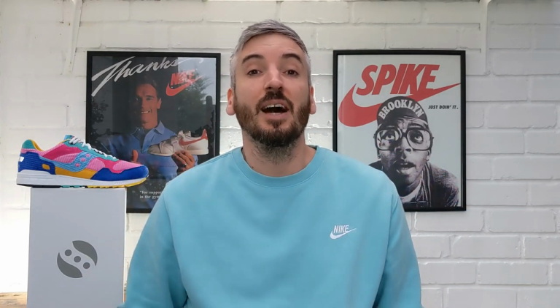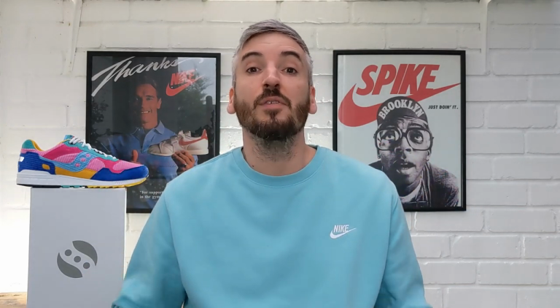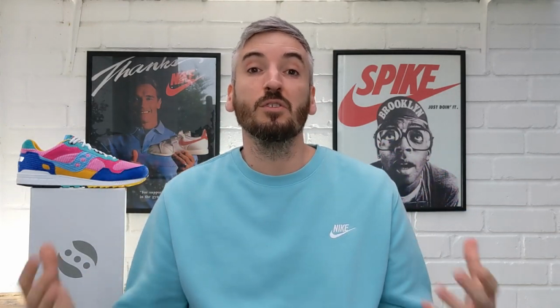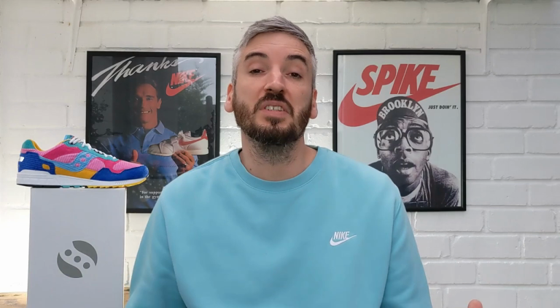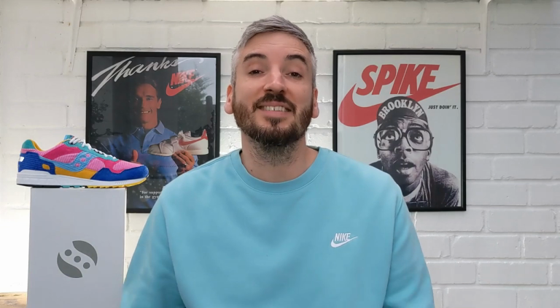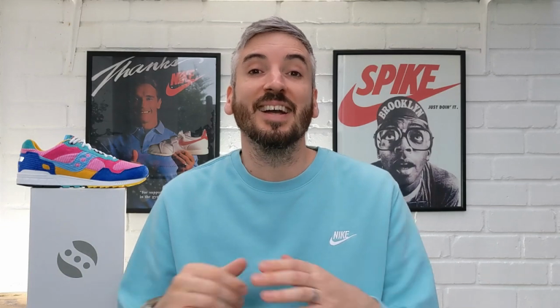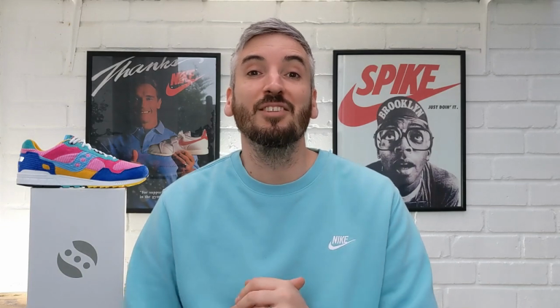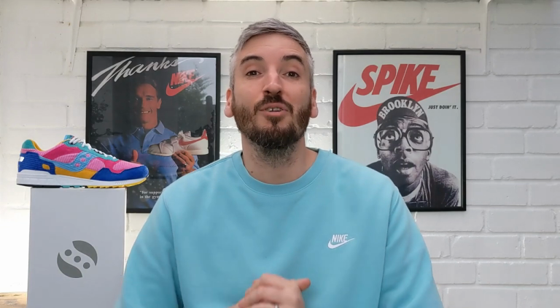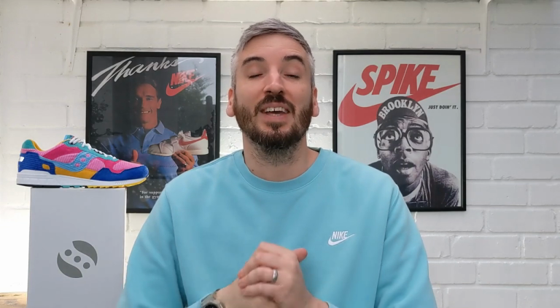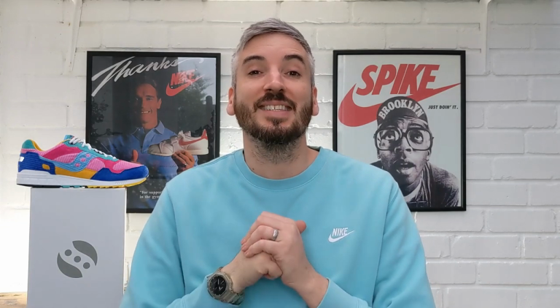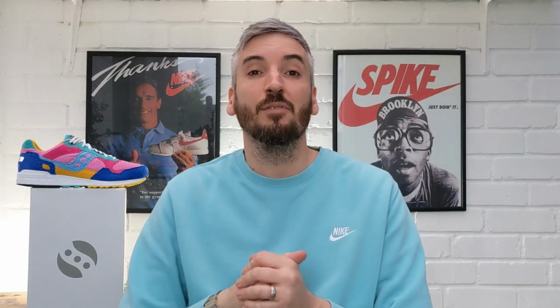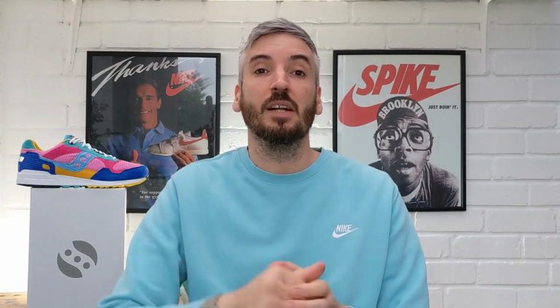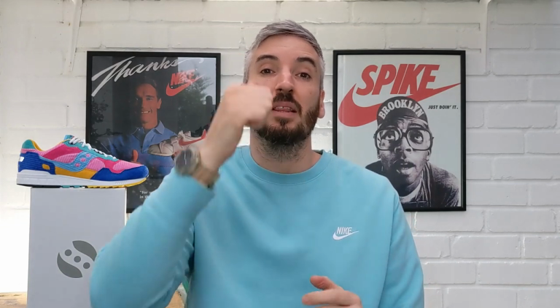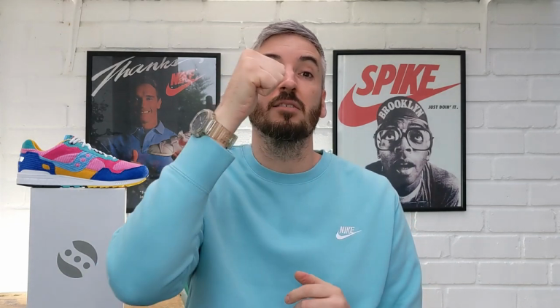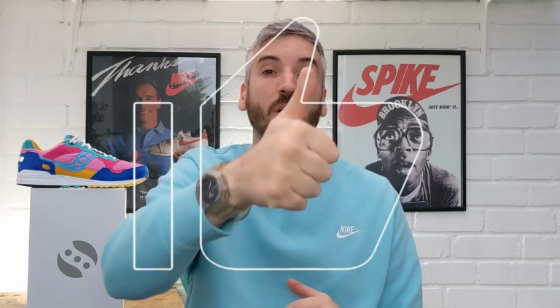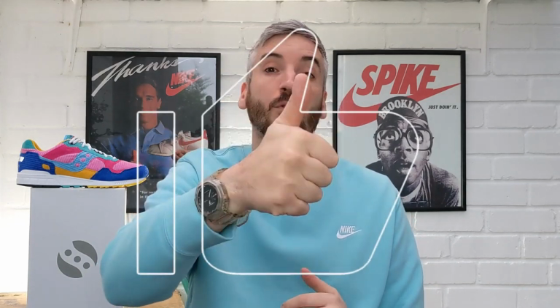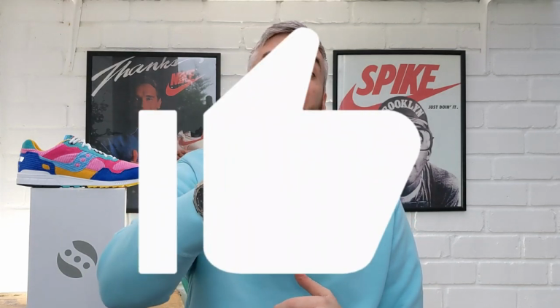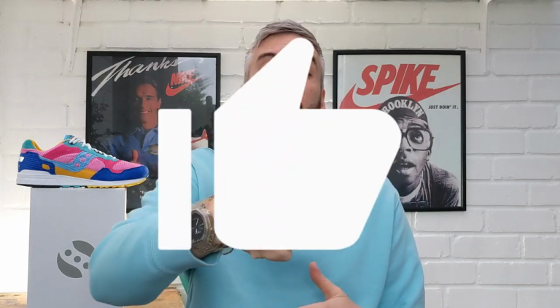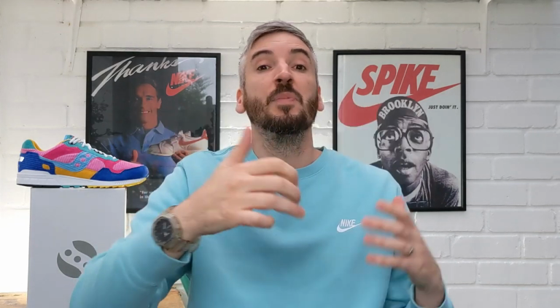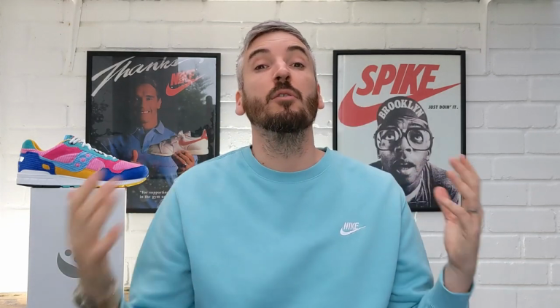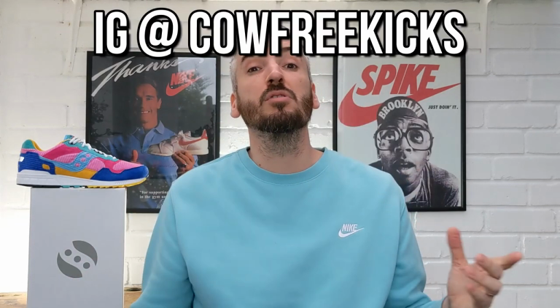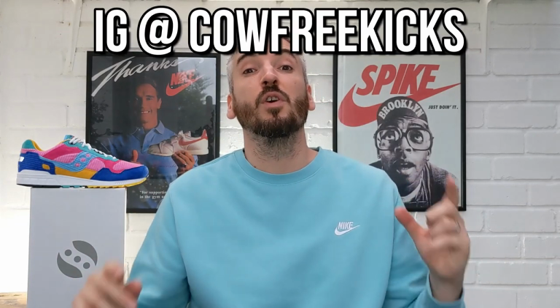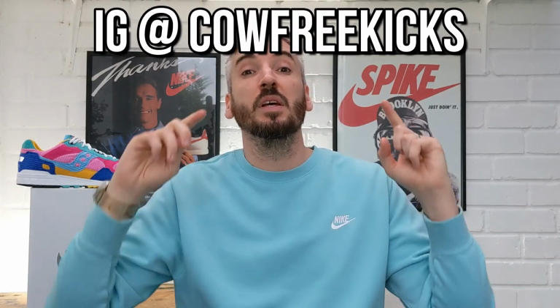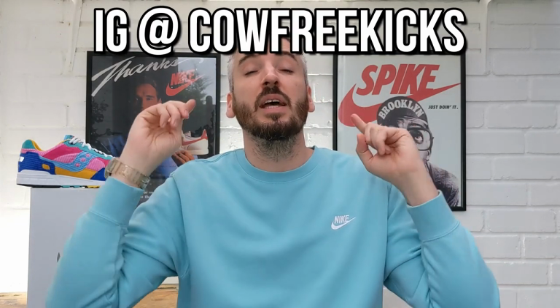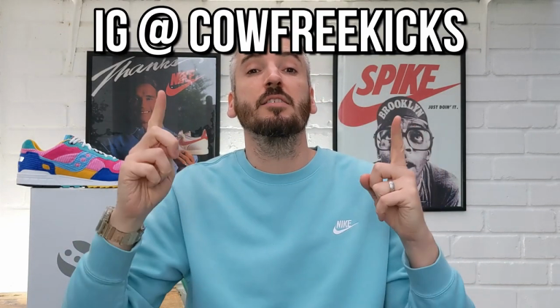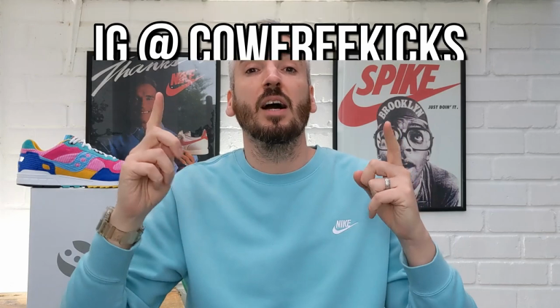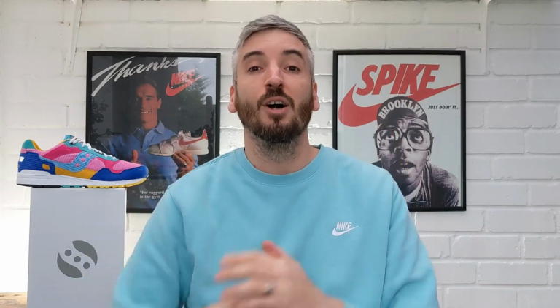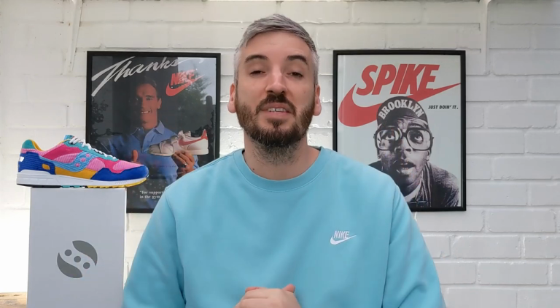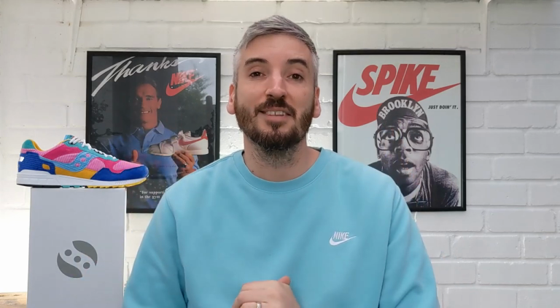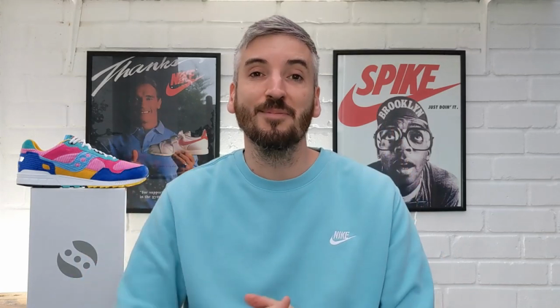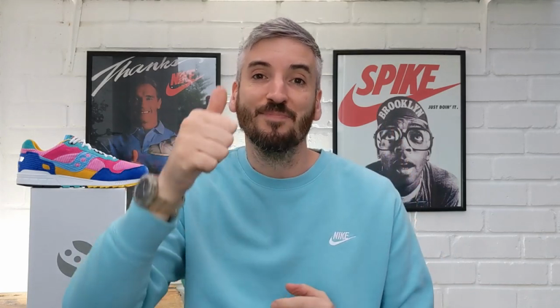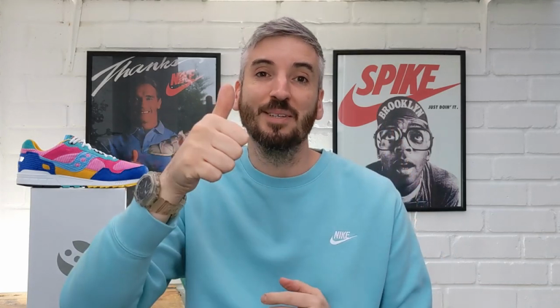If you've liked what you've seen today, don't forget to give a big thumbs up. You can also follow me on Instagram. Hope to see you again soon, bye!